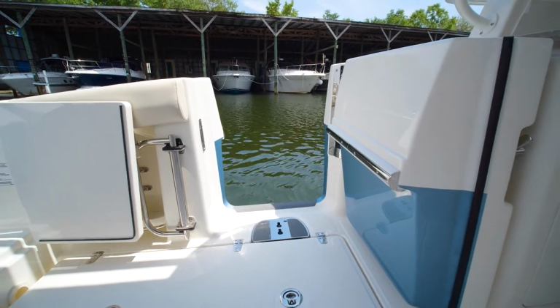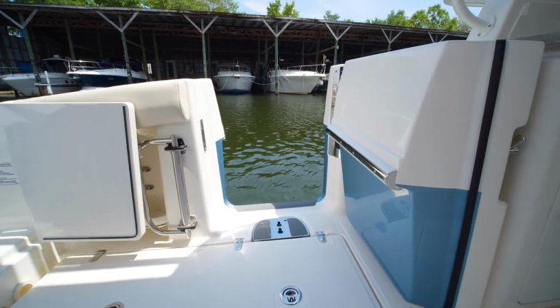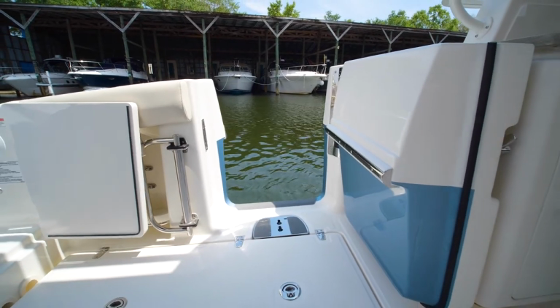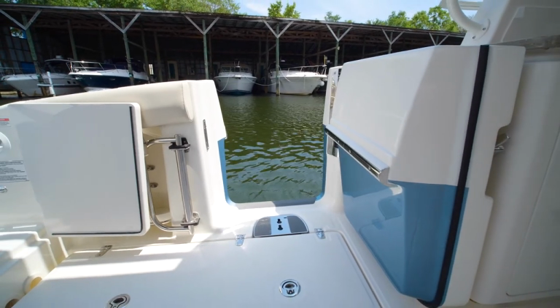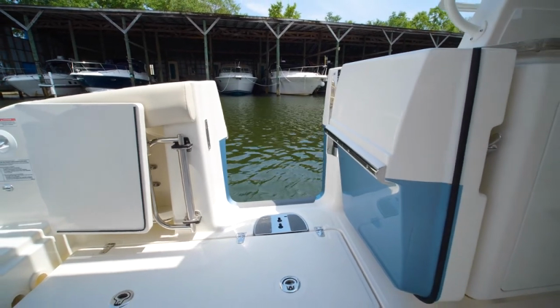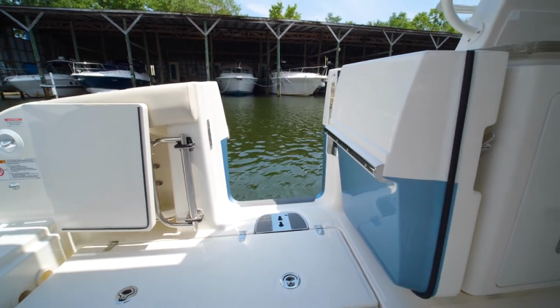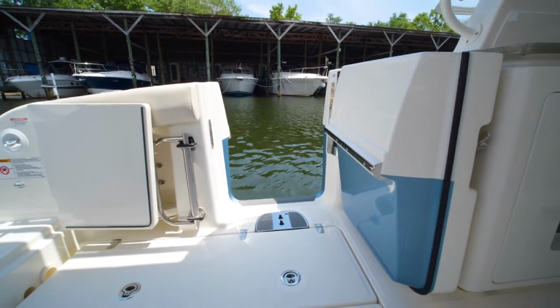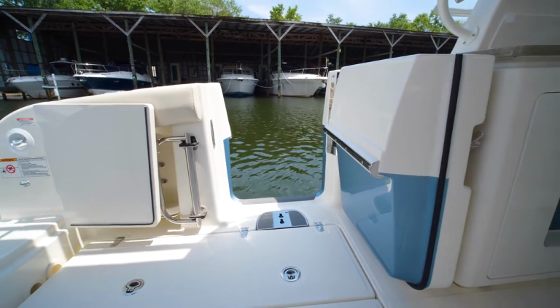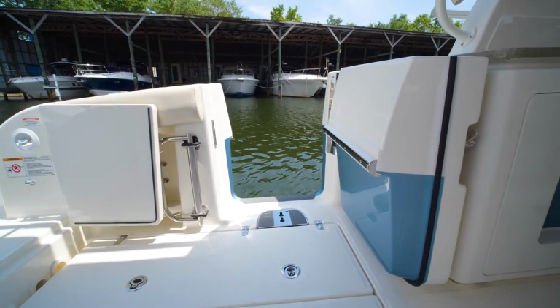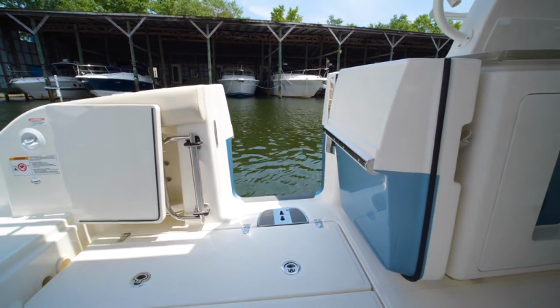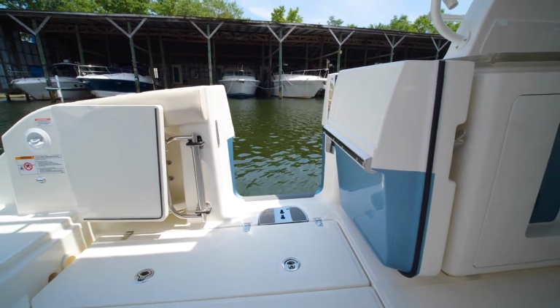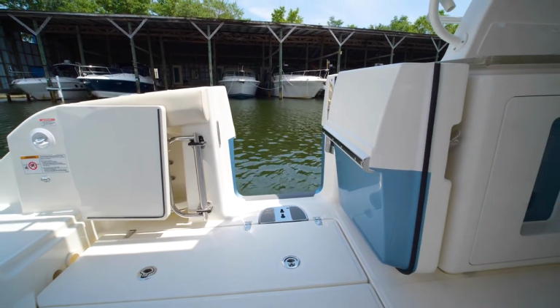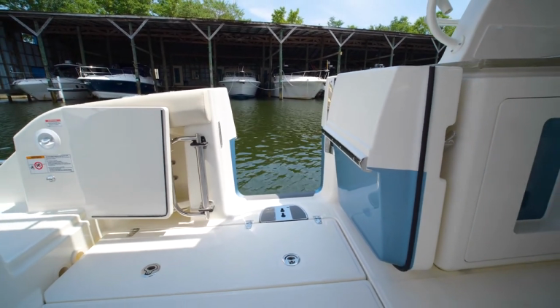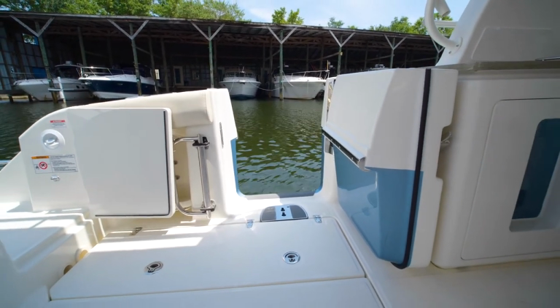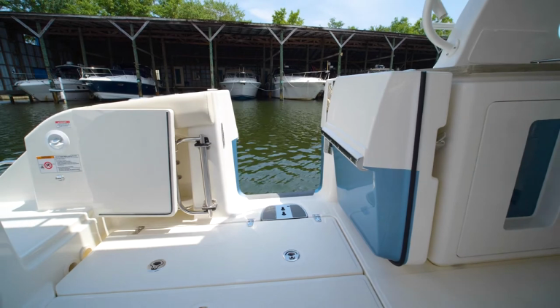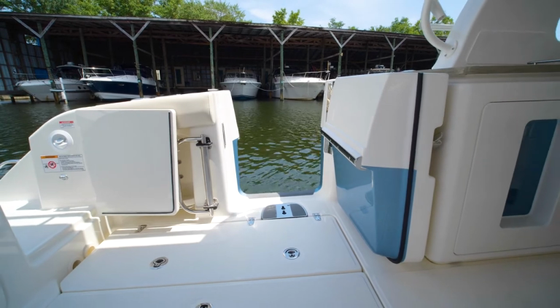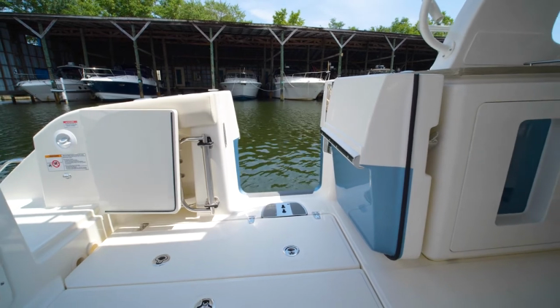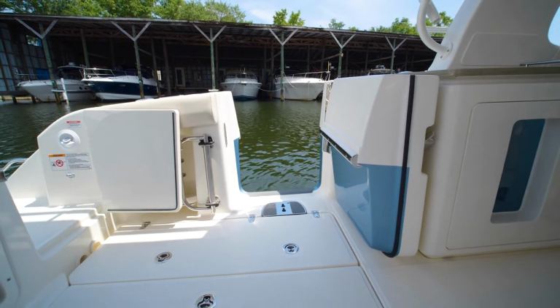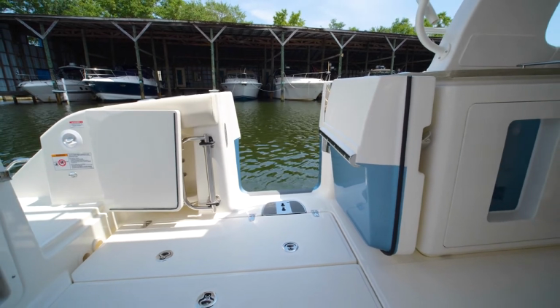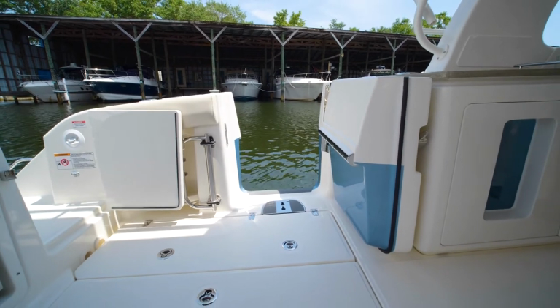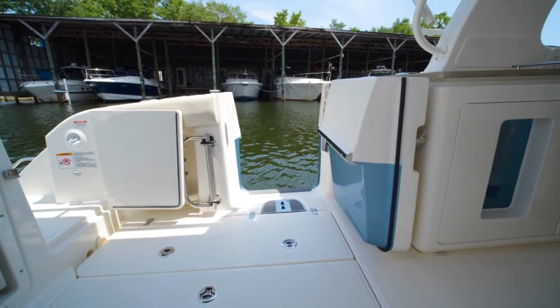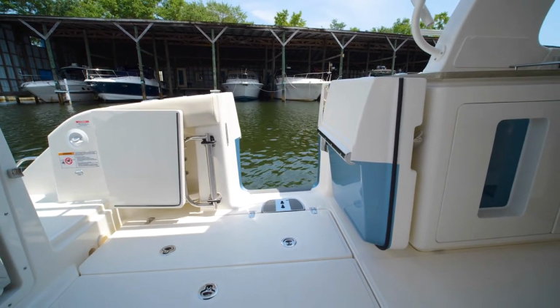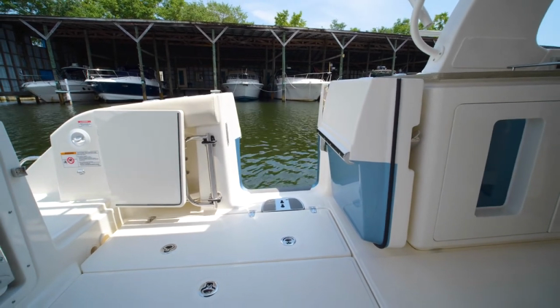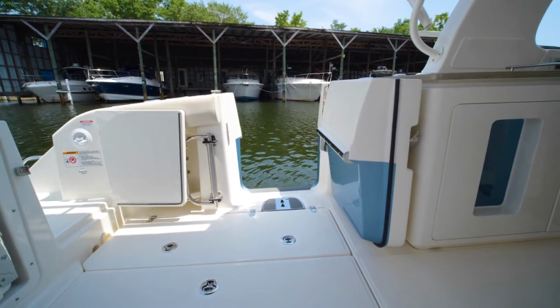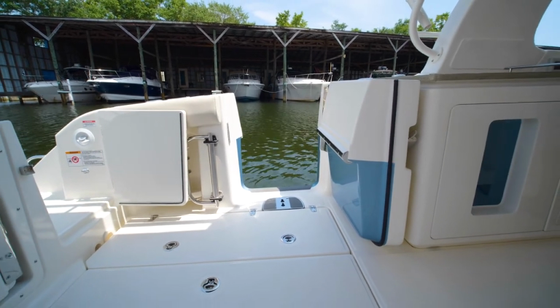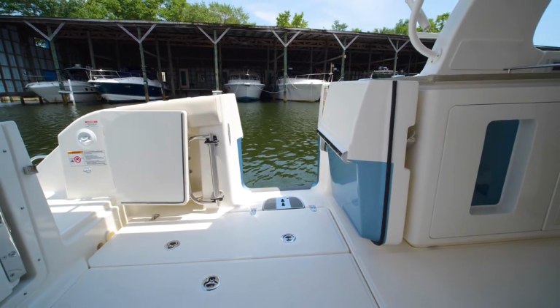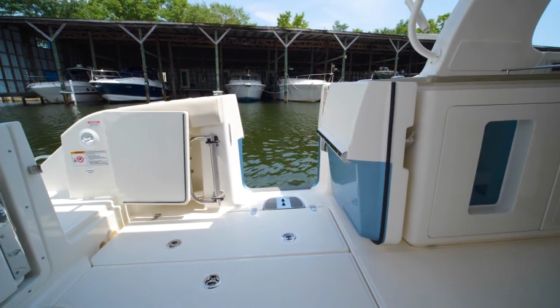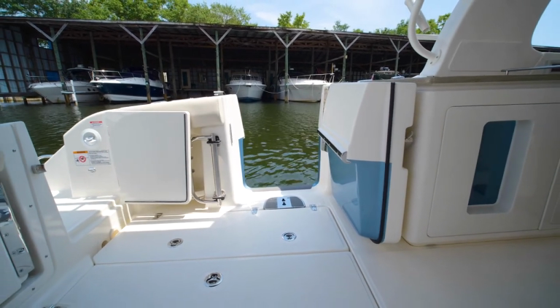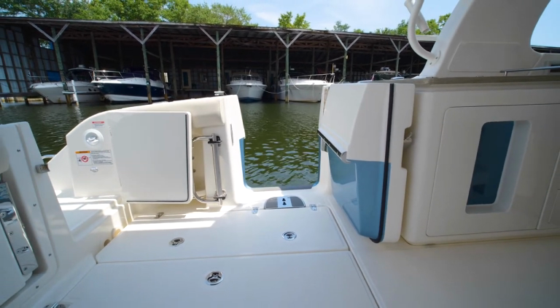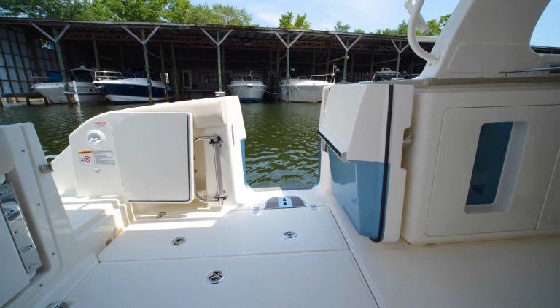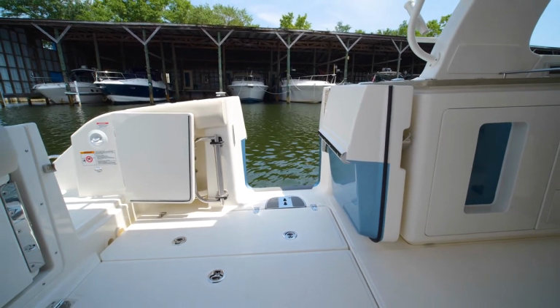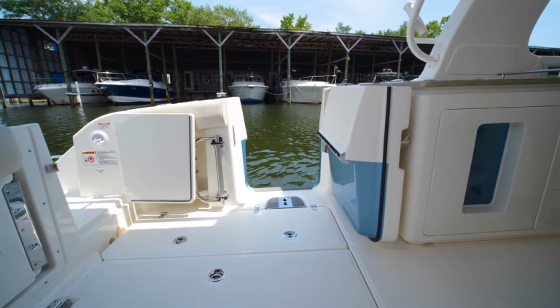The dive door is great for pulling fish in, or just dropping the ladder off and letting the kids swim and play — easy on and off.